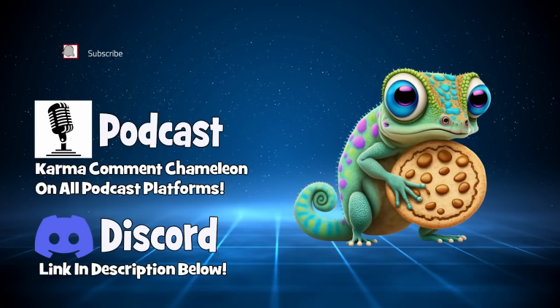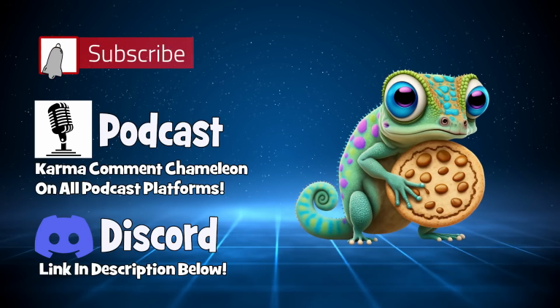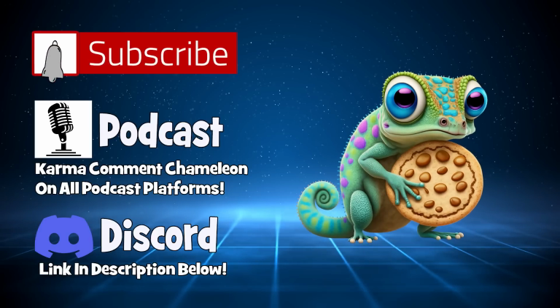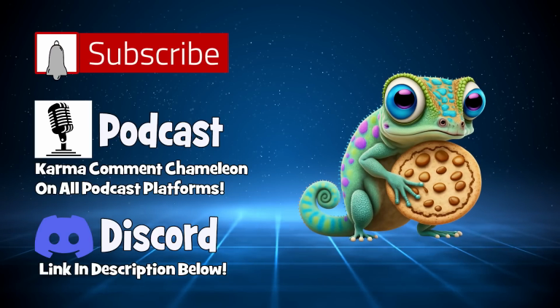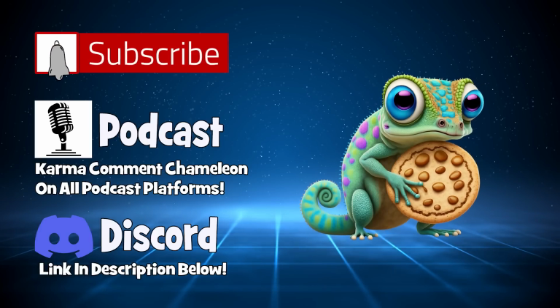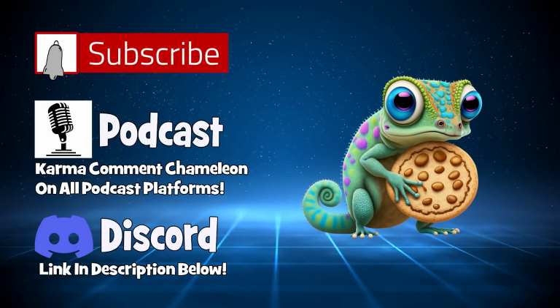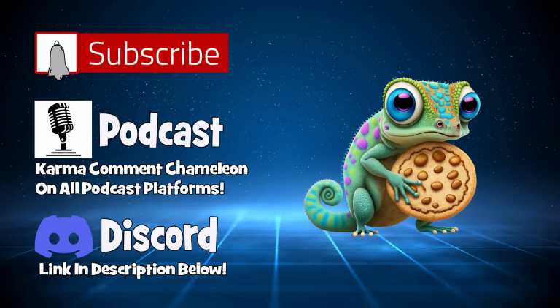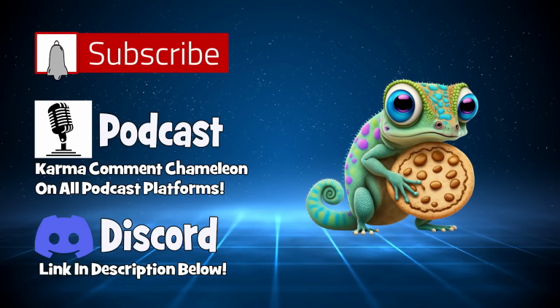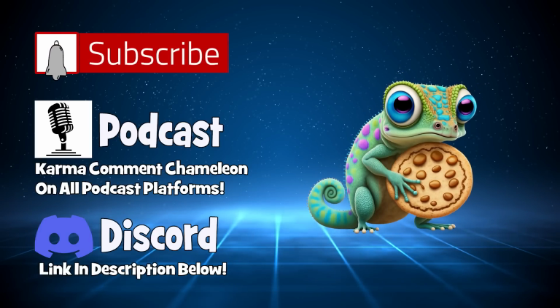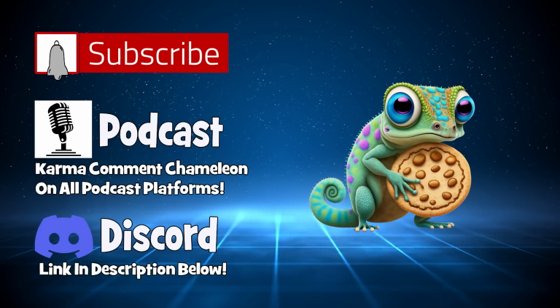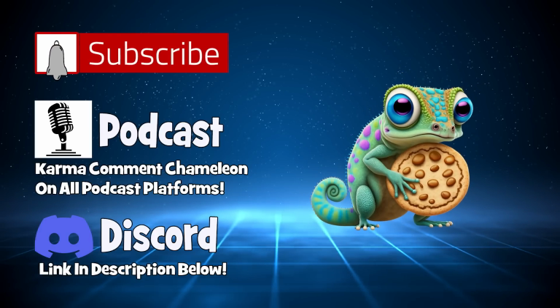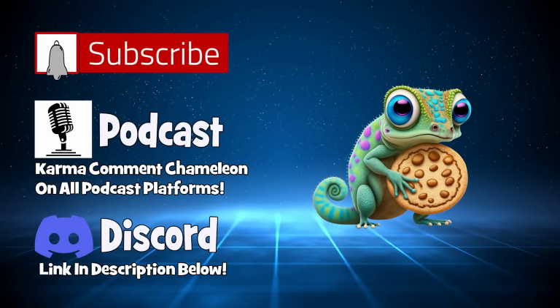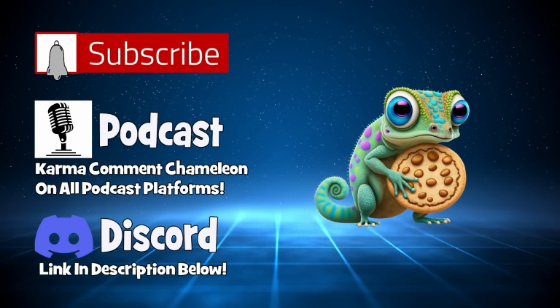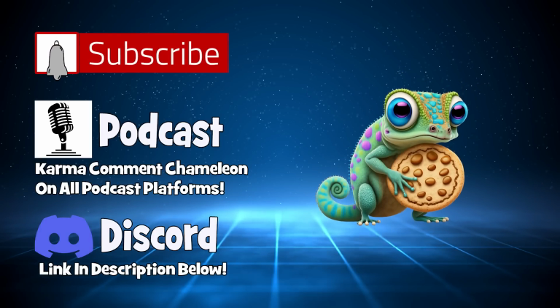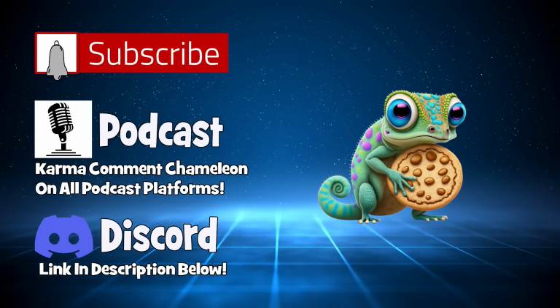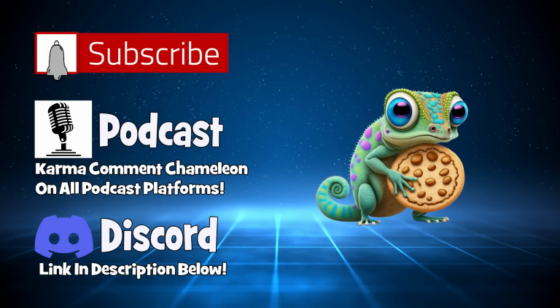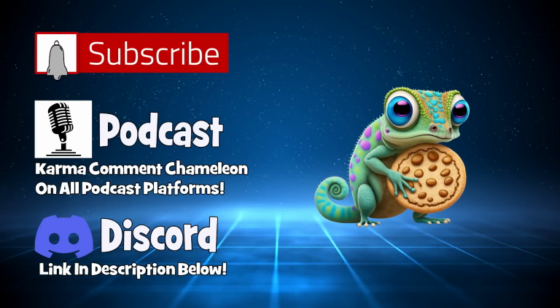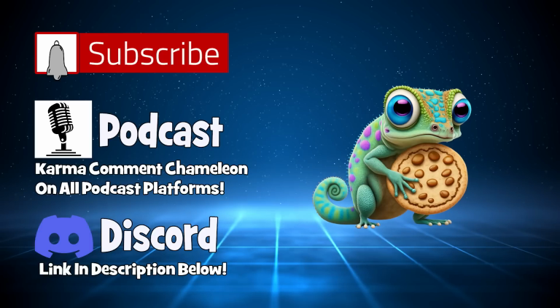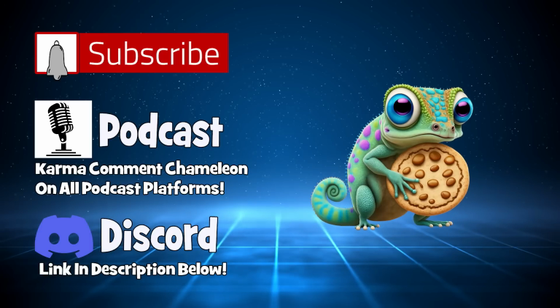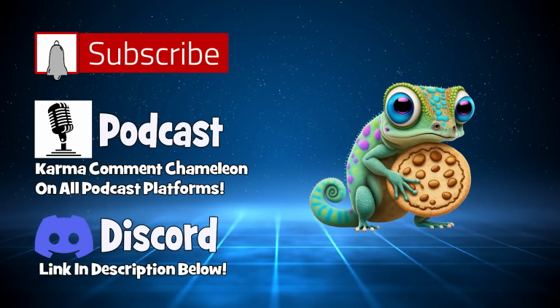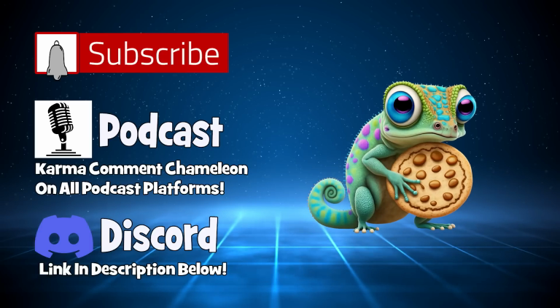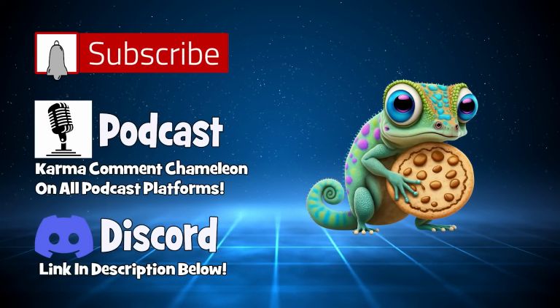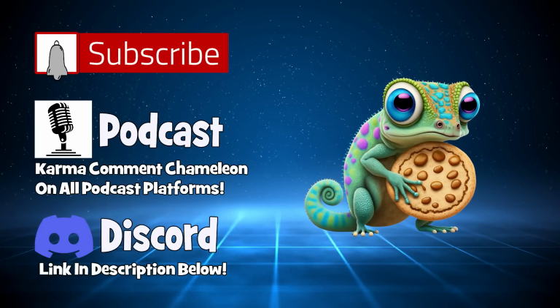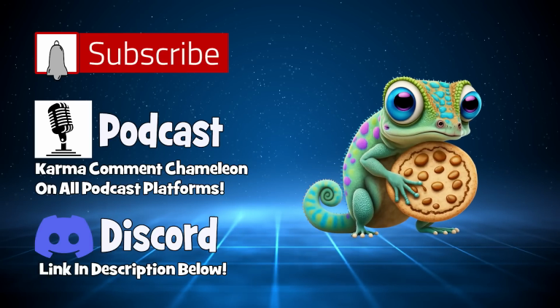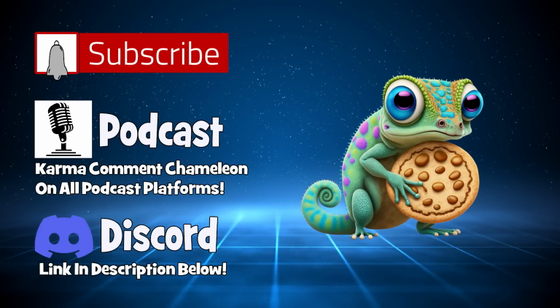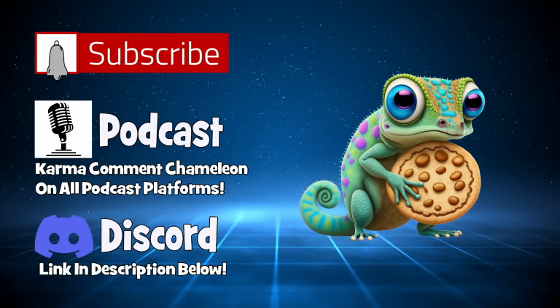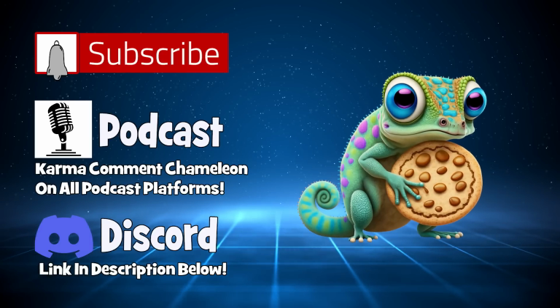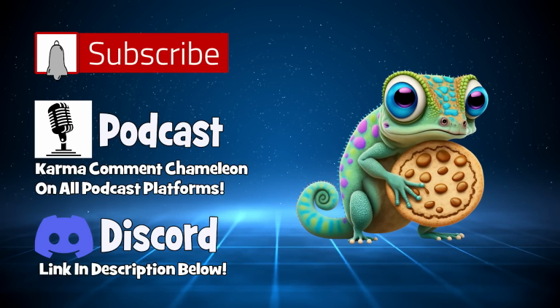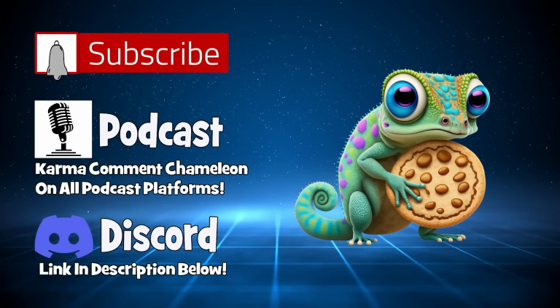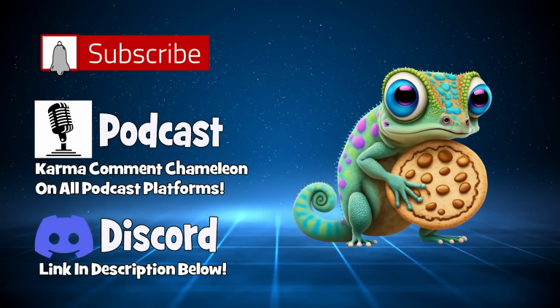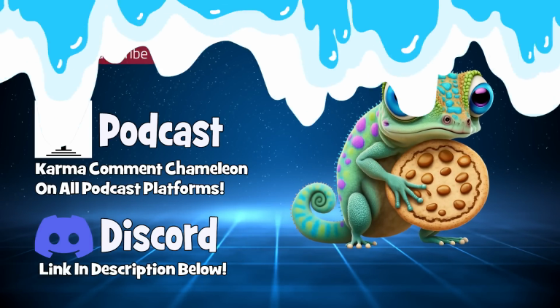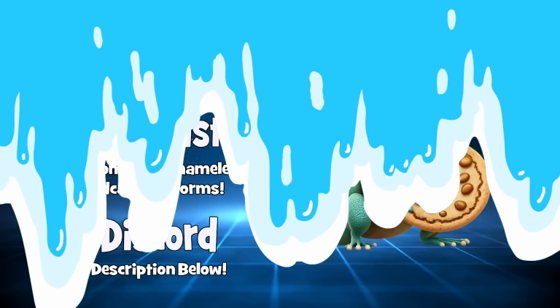Hello and welcome back to the KCC channel. I'm Rob and today we have some F HOA. Let's jump right in.